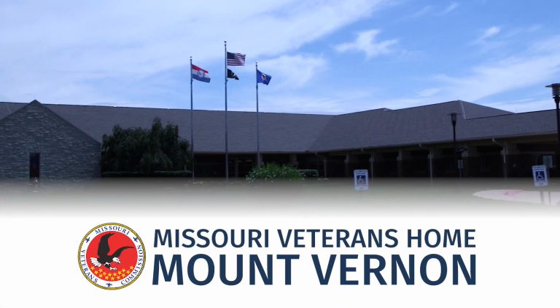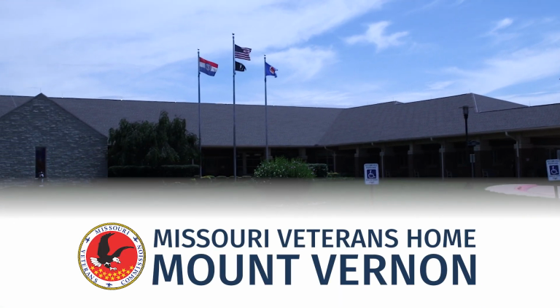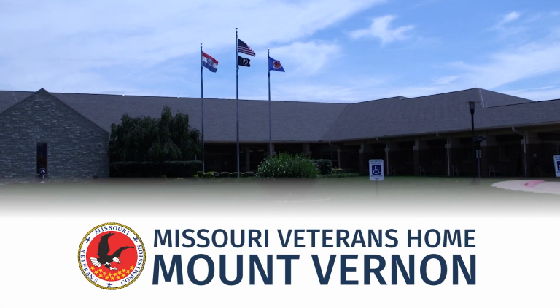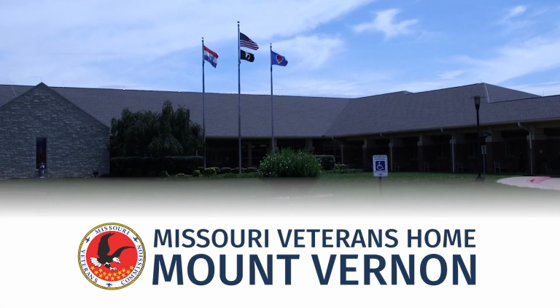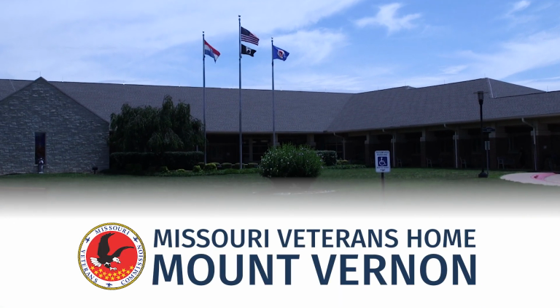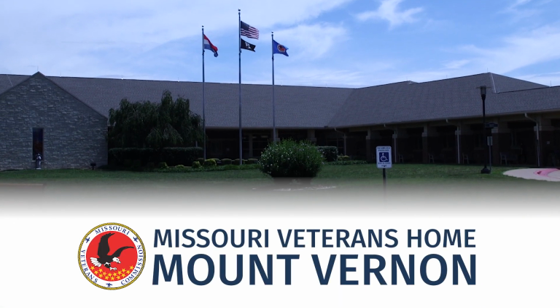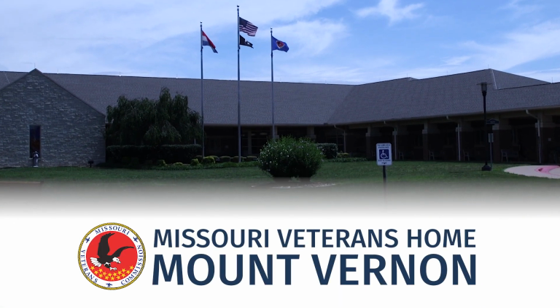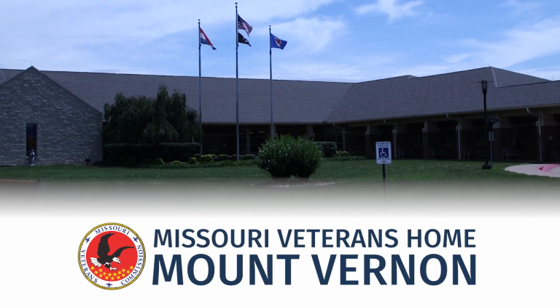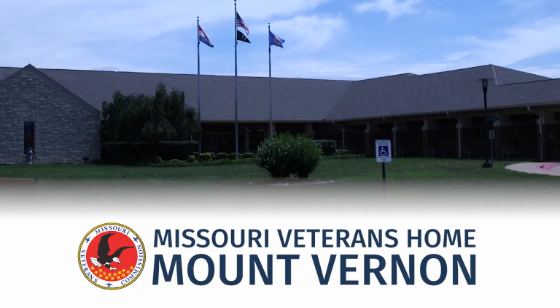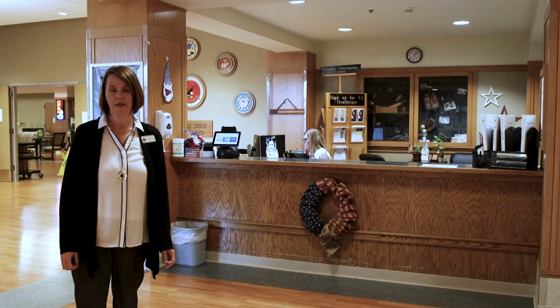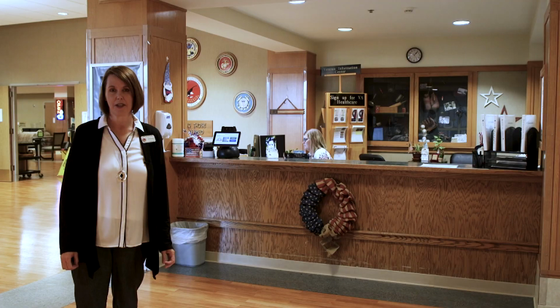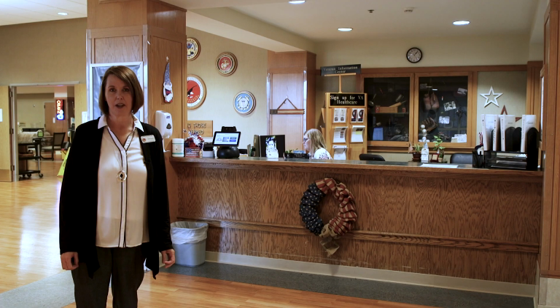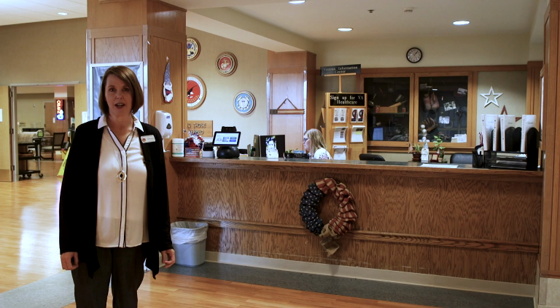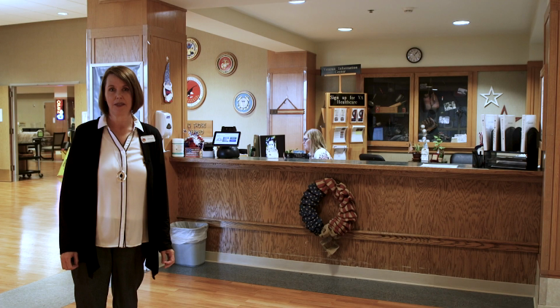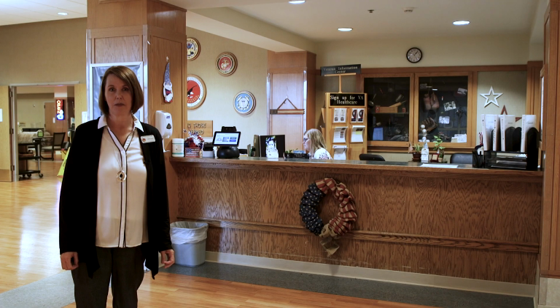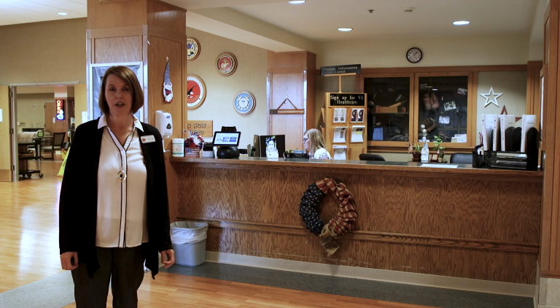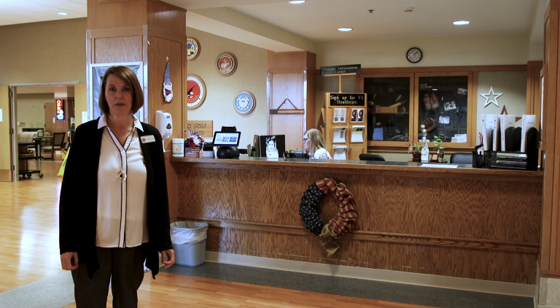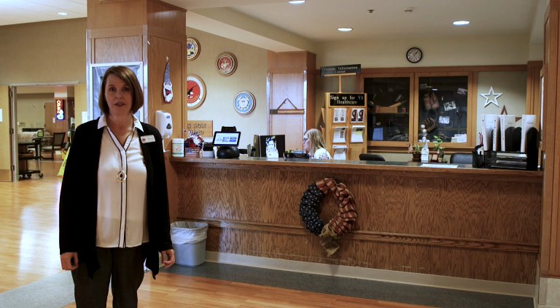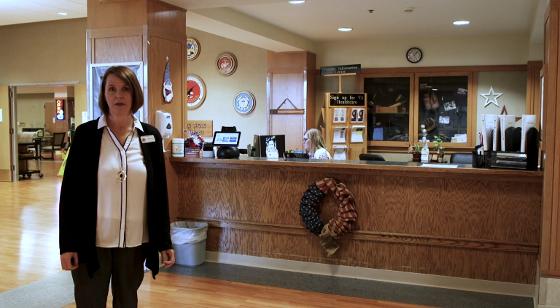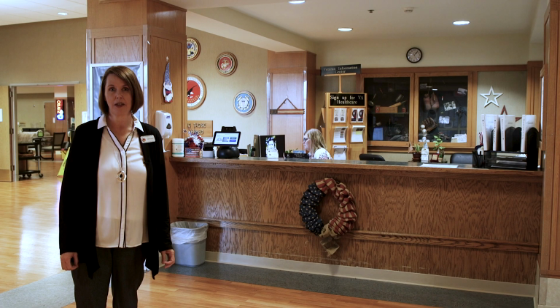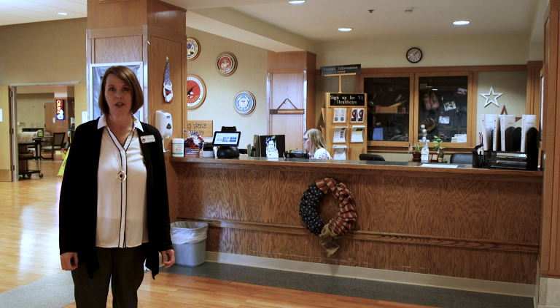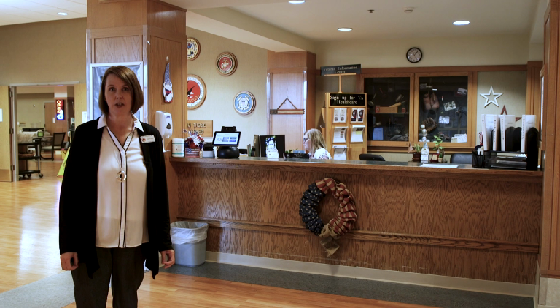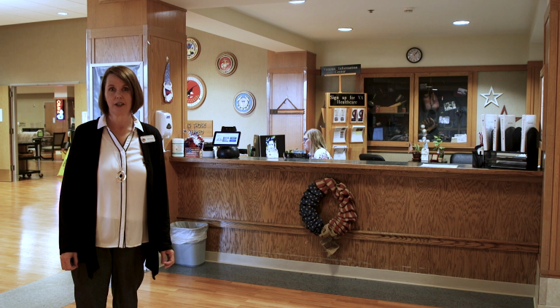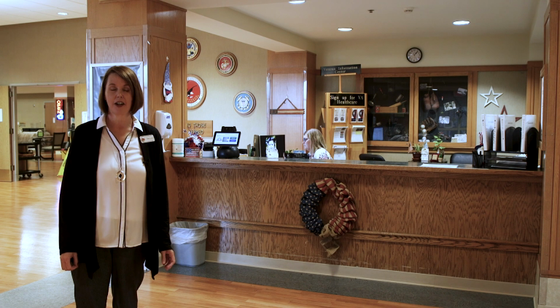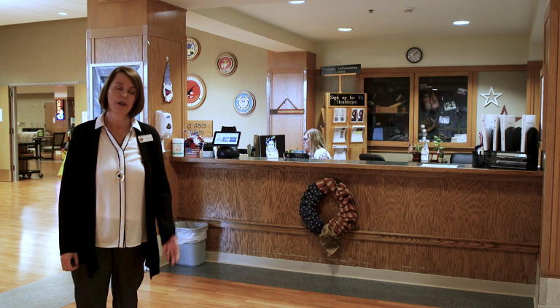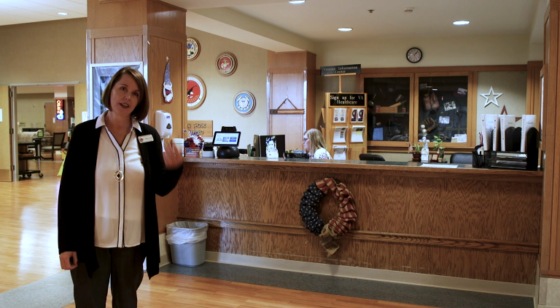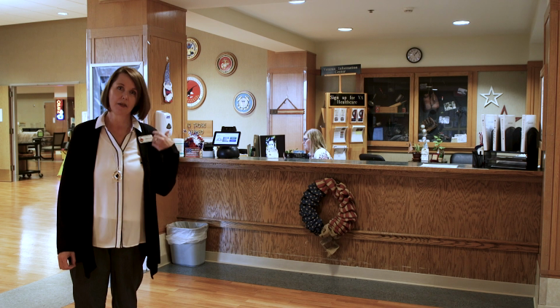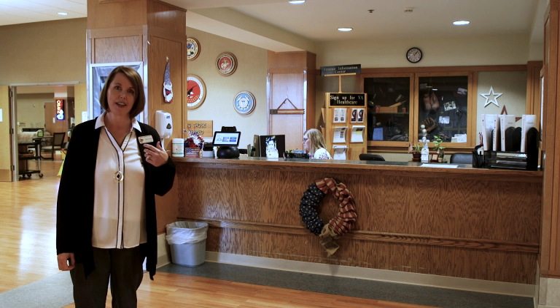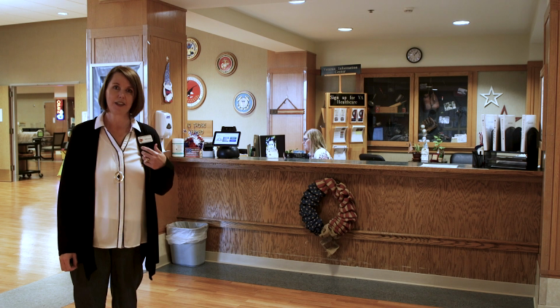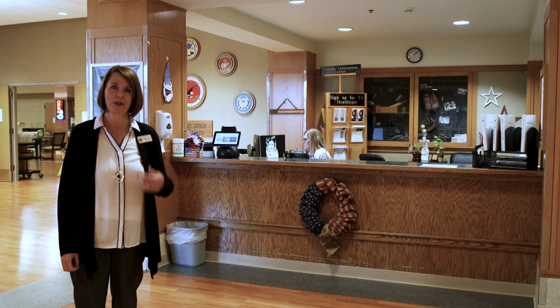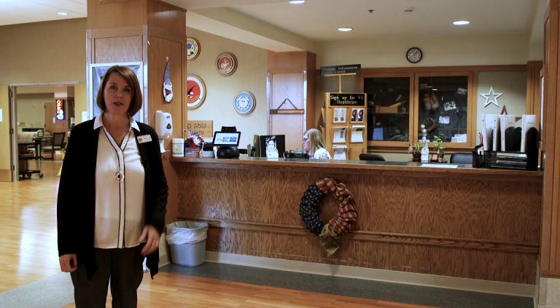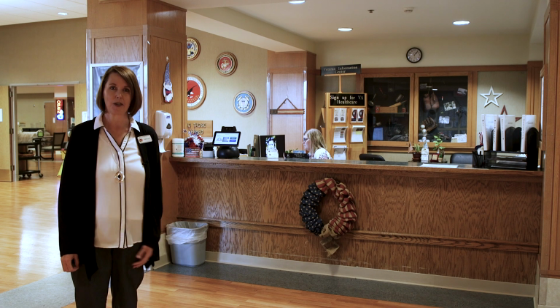Welcome to the Missouri Veterans Home, Mount Vernon. My name is April Cutforth. I'm the administrator. Come on in and let me take you for a tour.